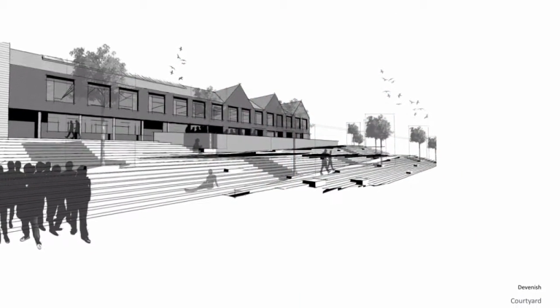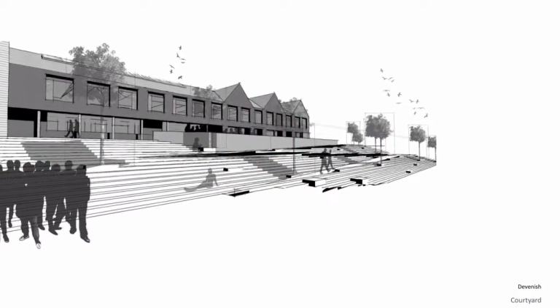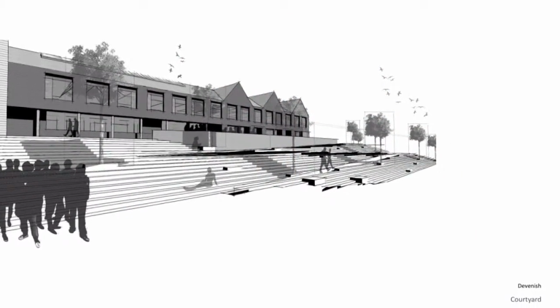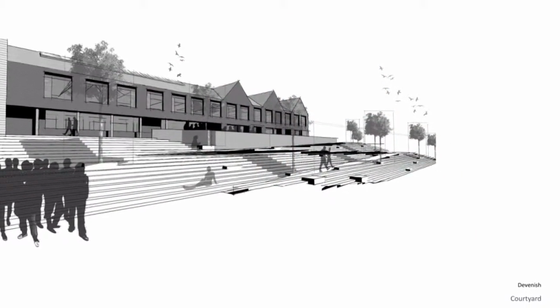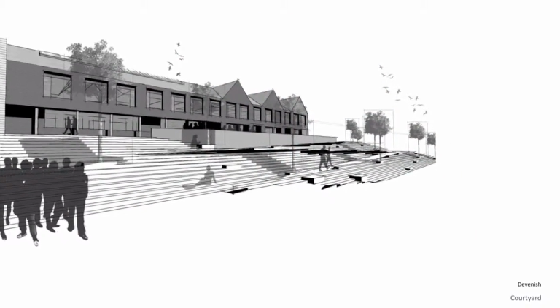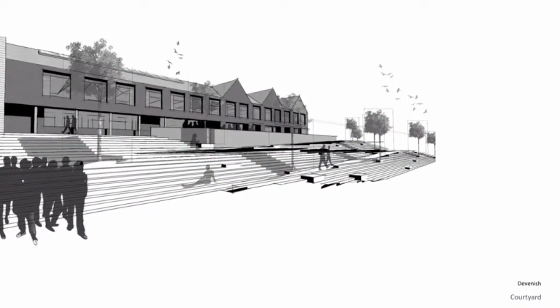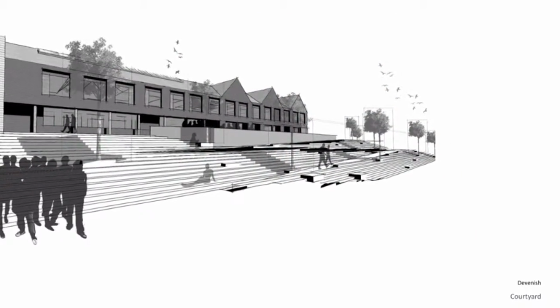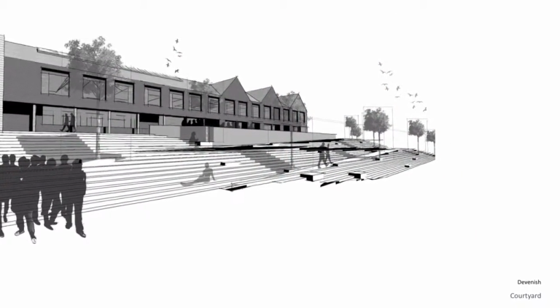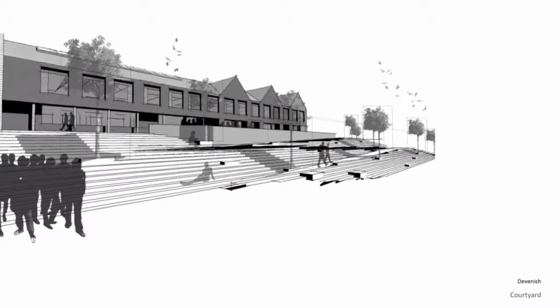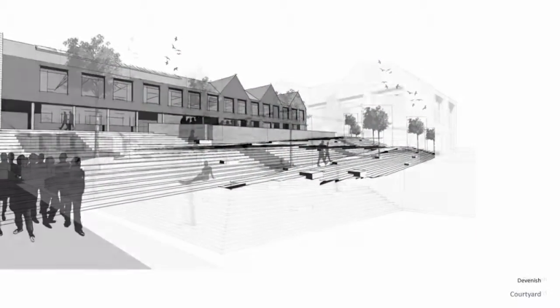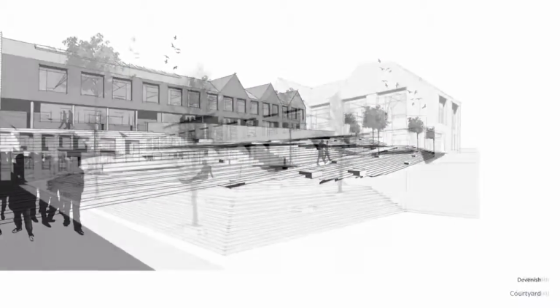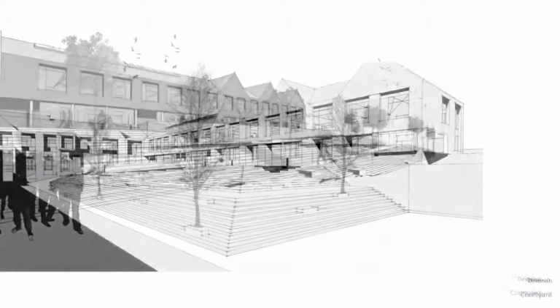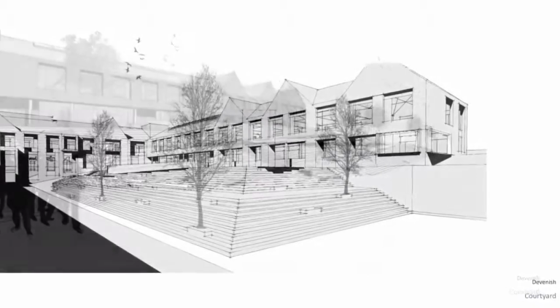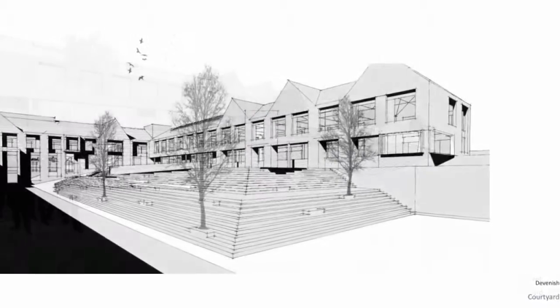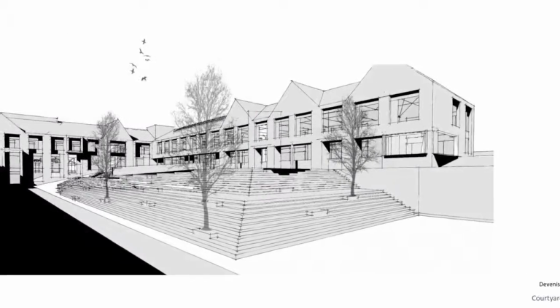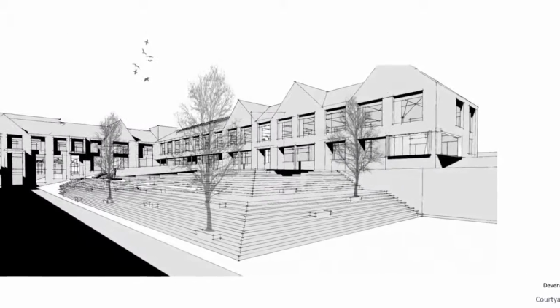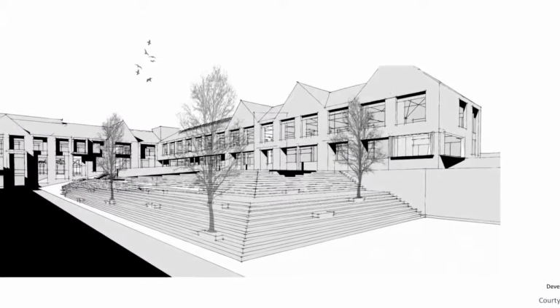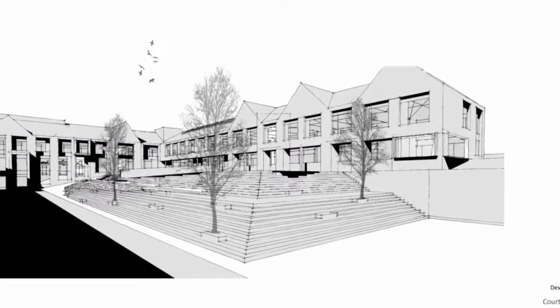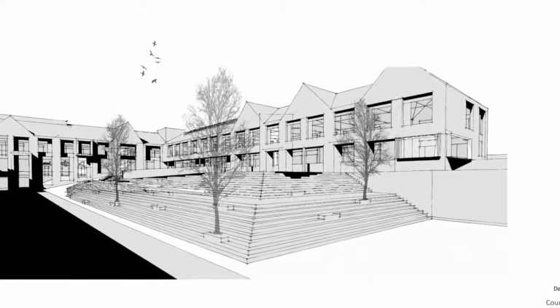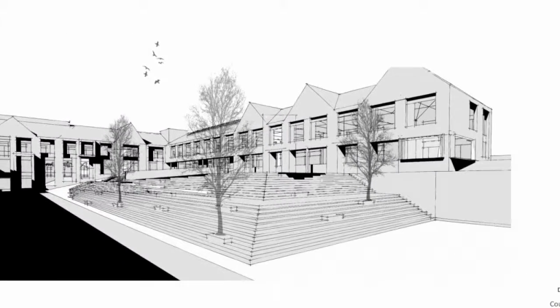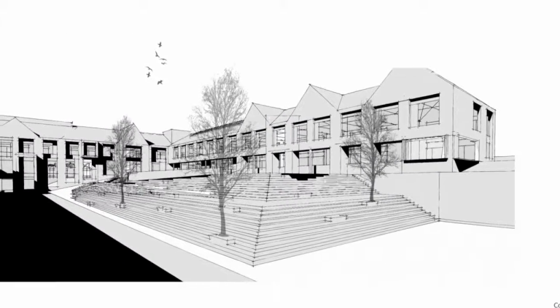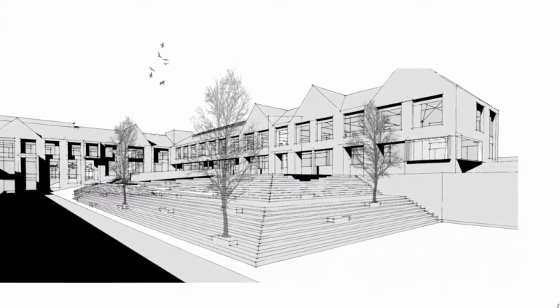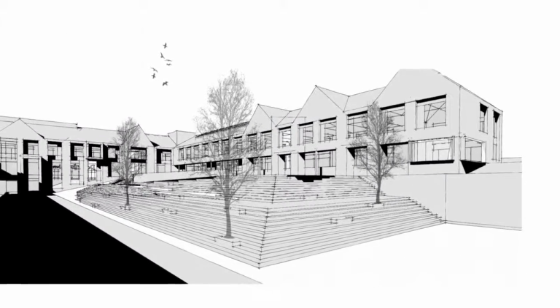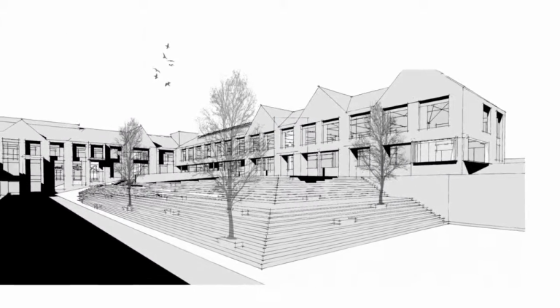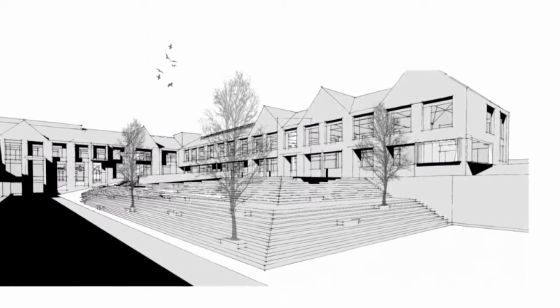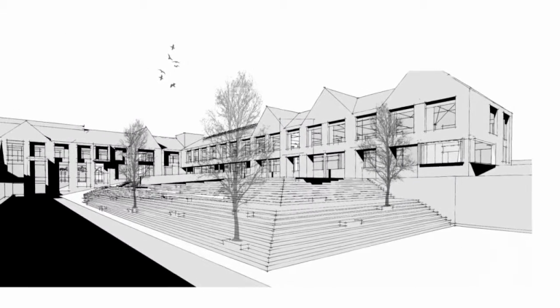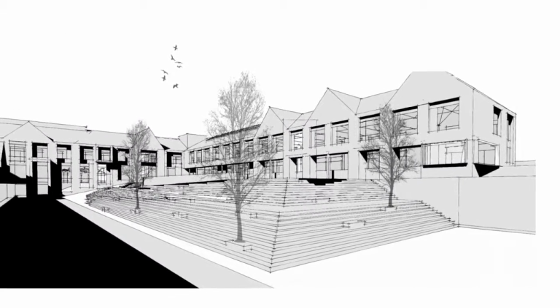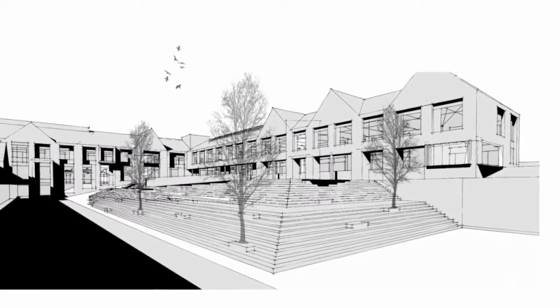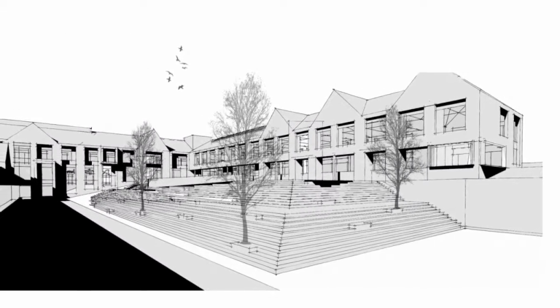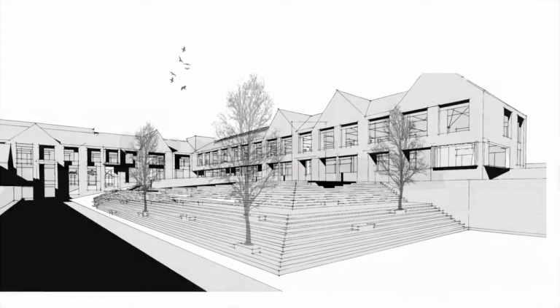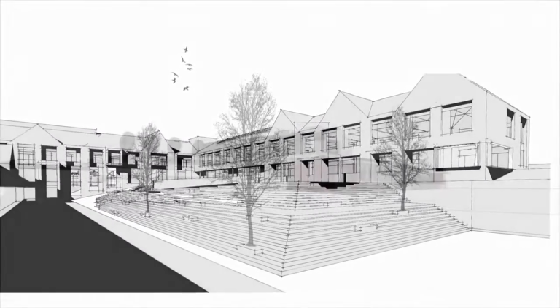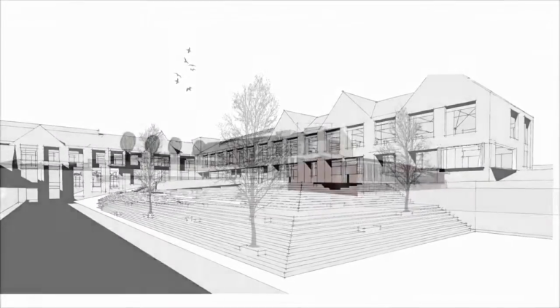This image shows the courtyard area which is situated between the U-shape of the building. It is a natural amphitheatre.